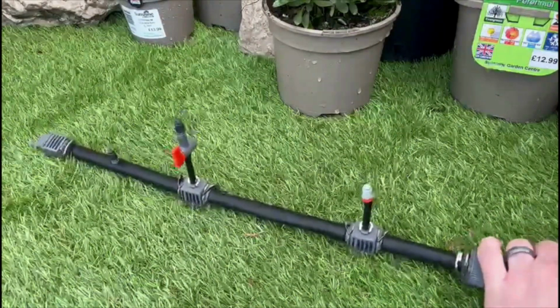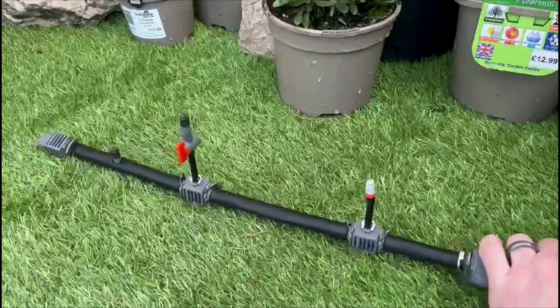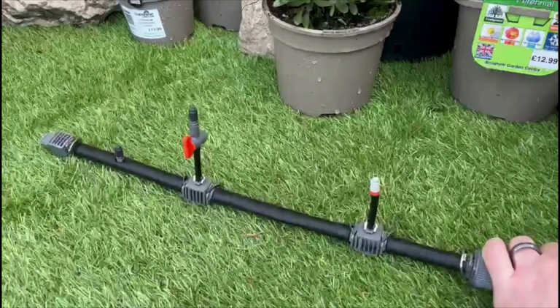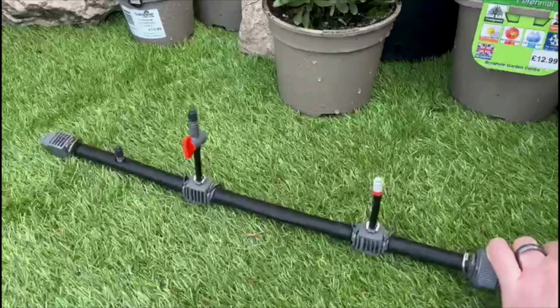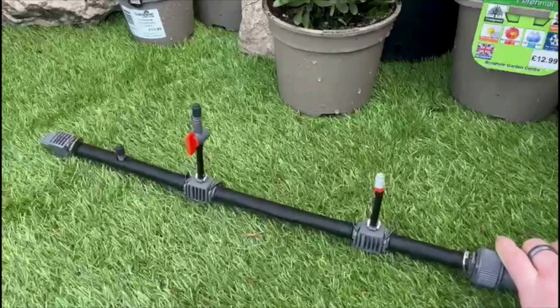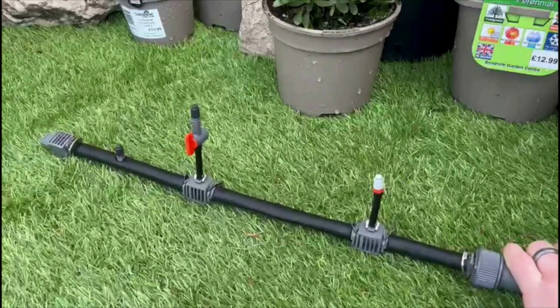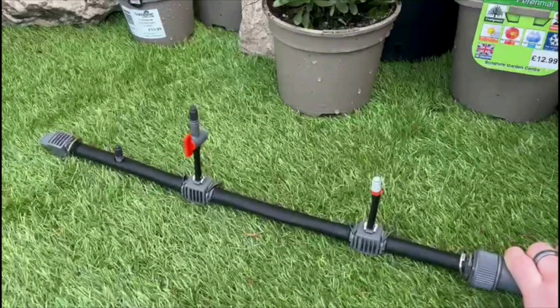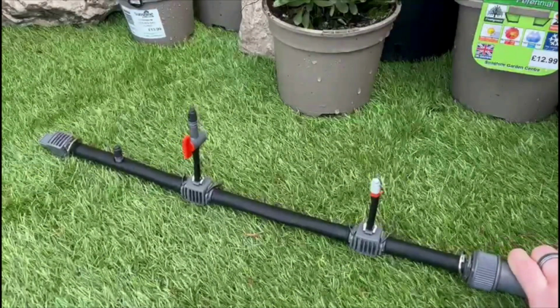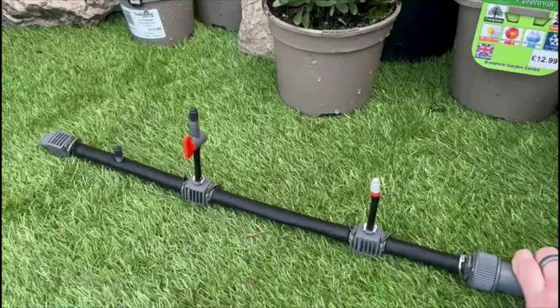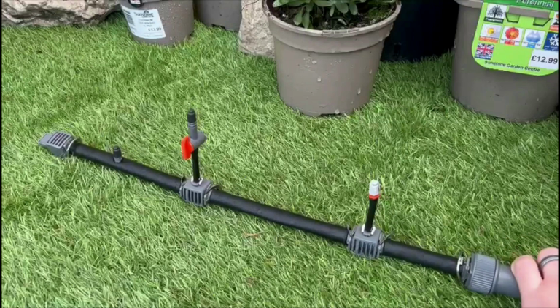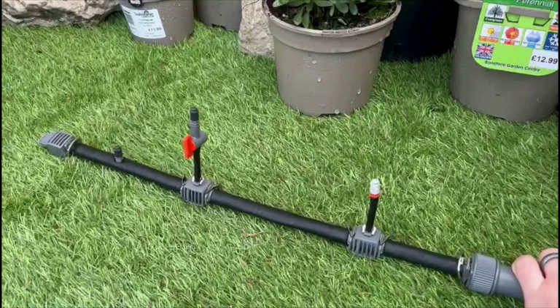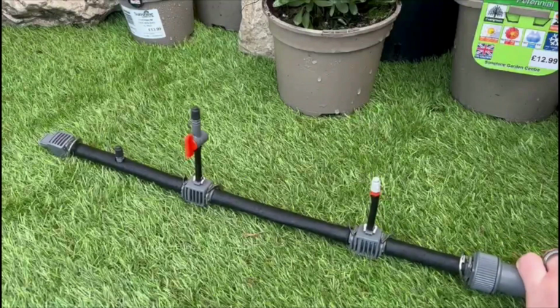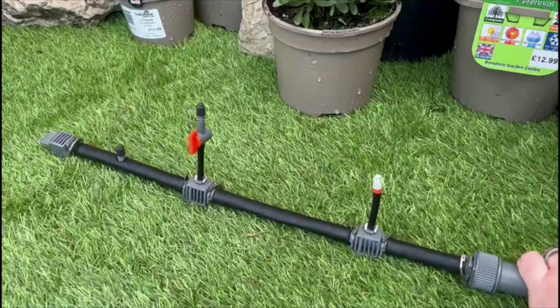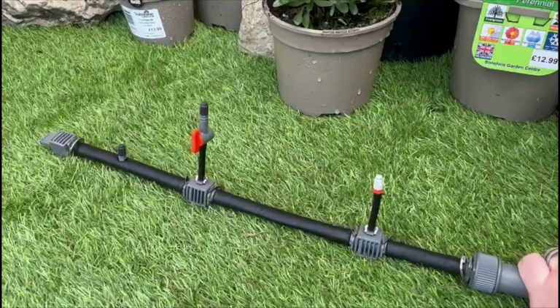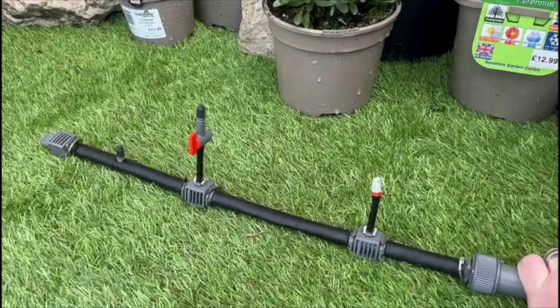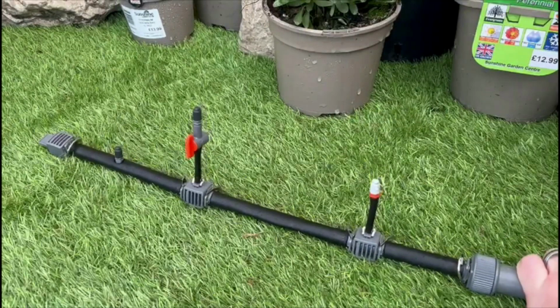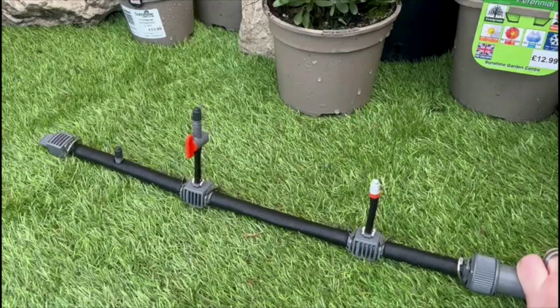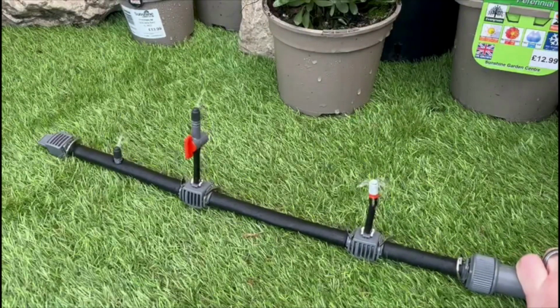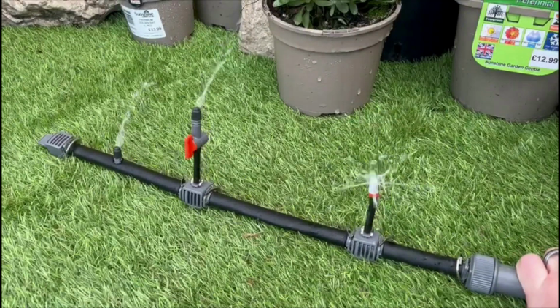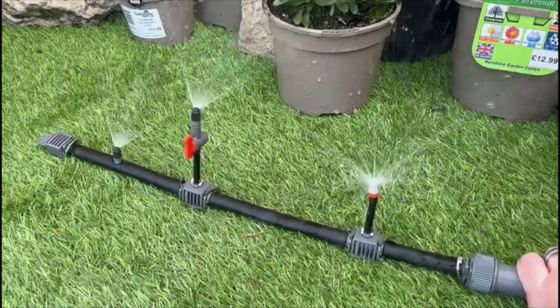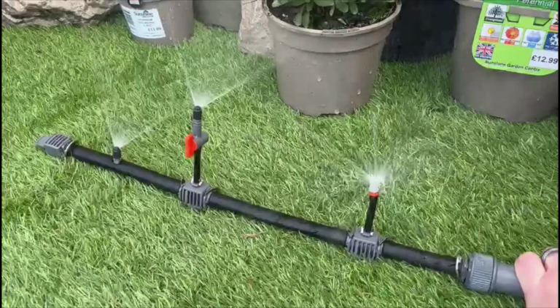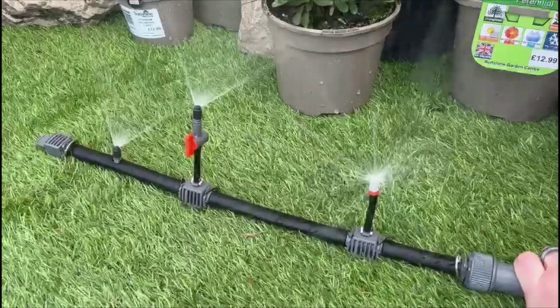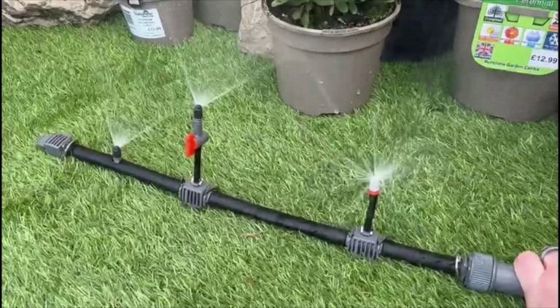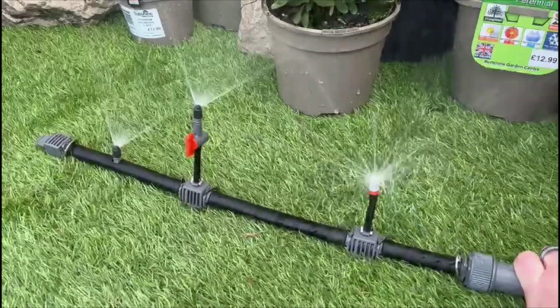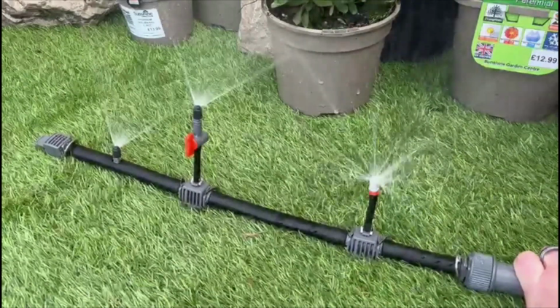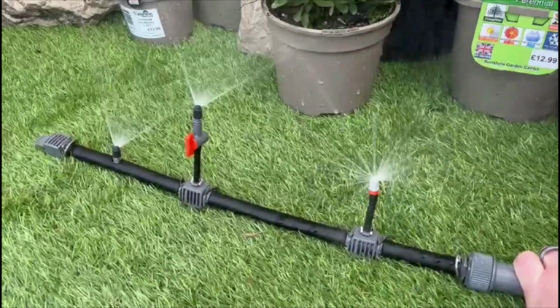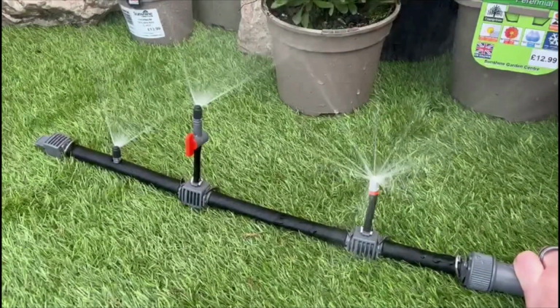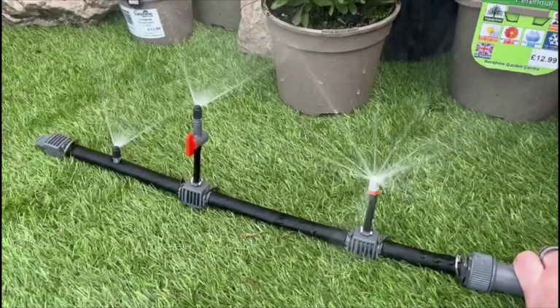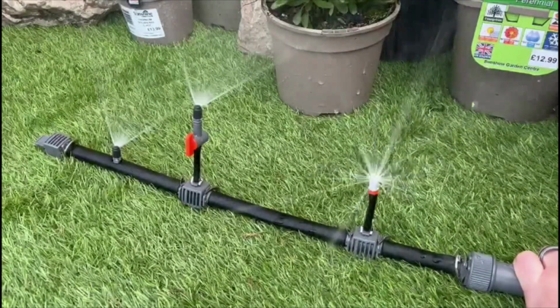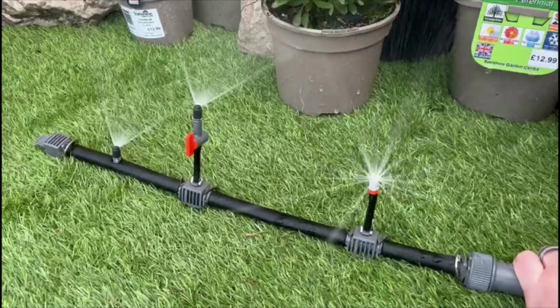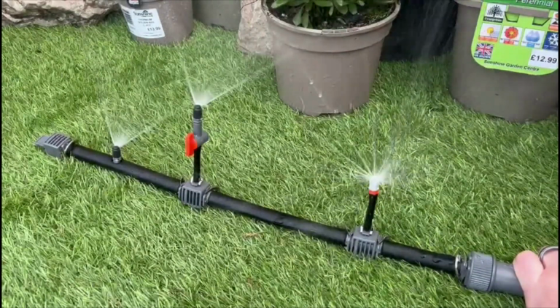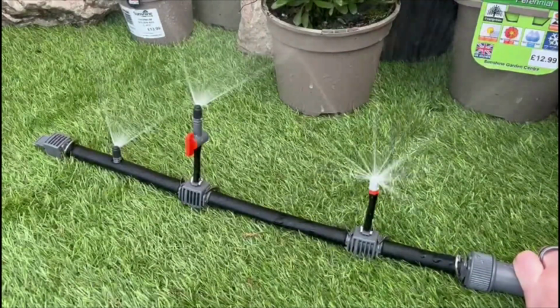The micro-drip system has many arrangements, combining drip heads, spray nozzles and much more.